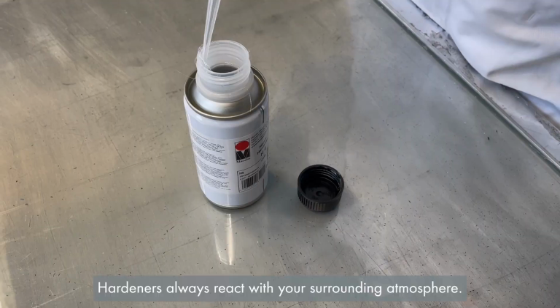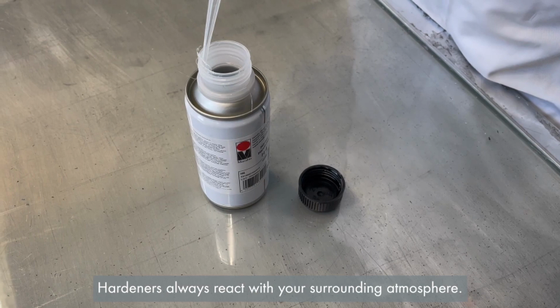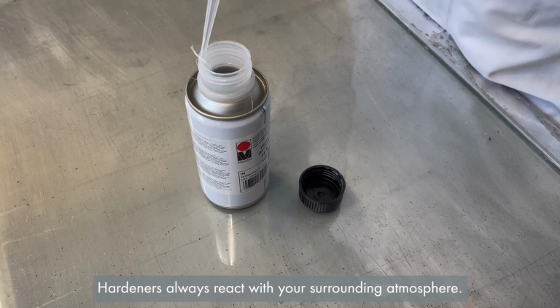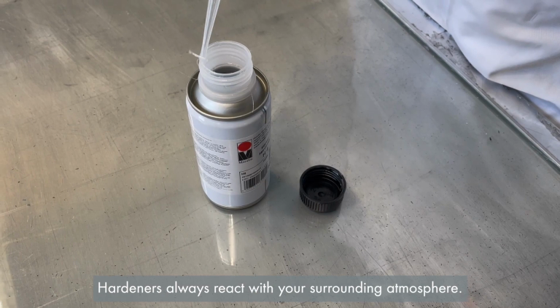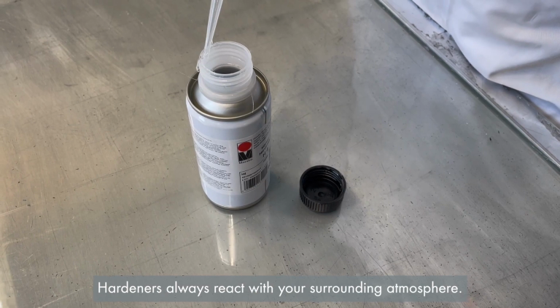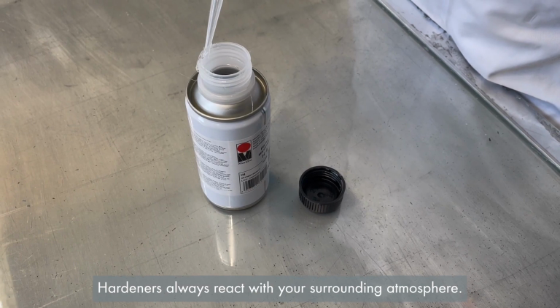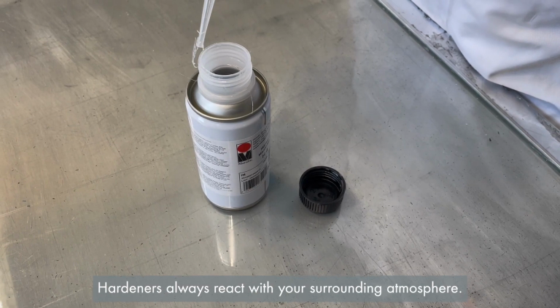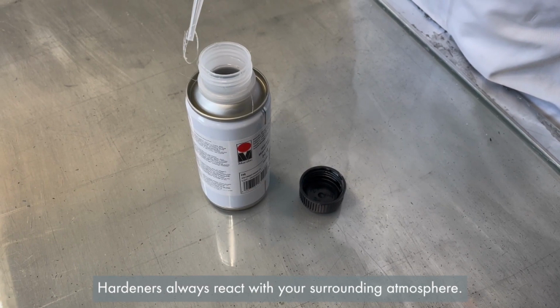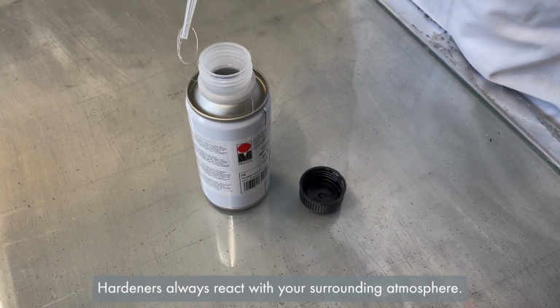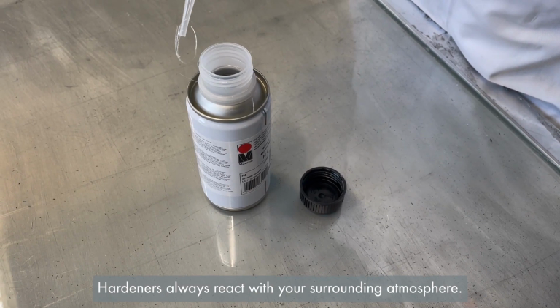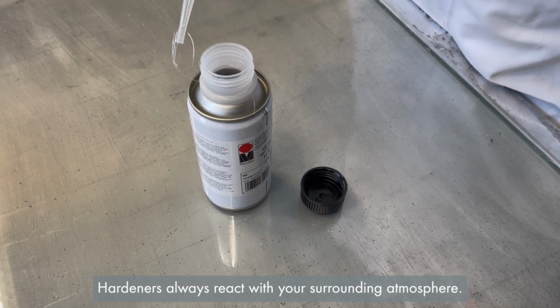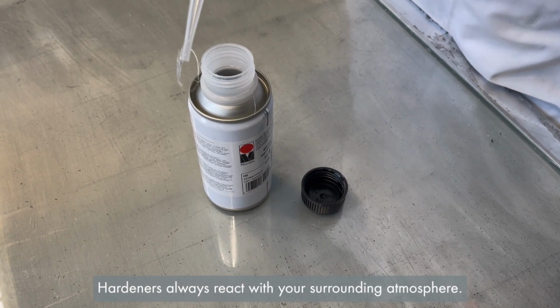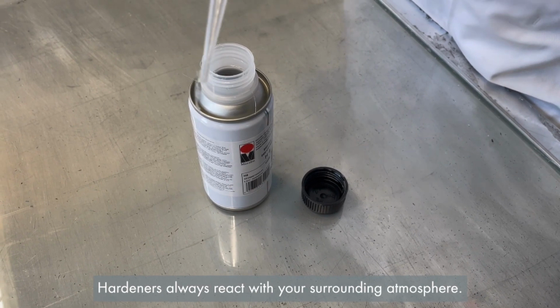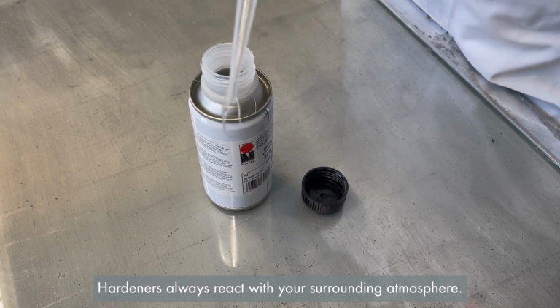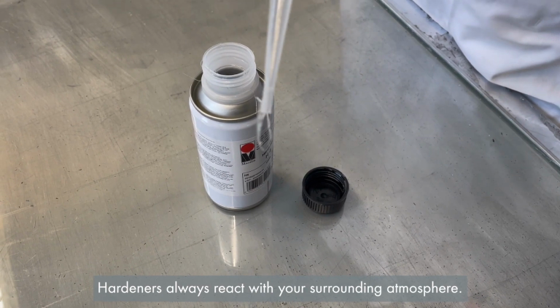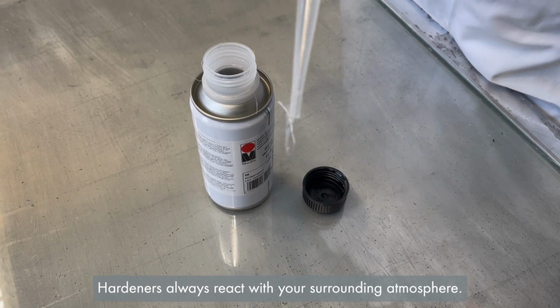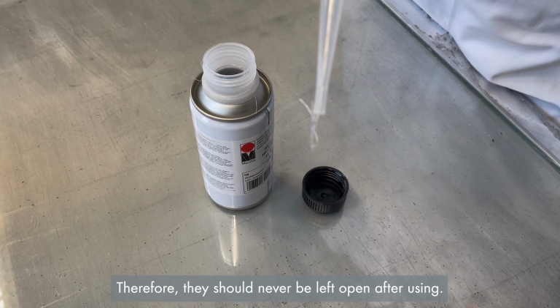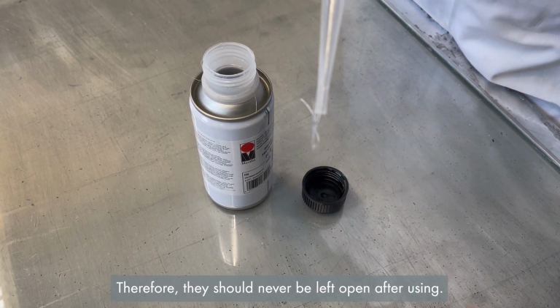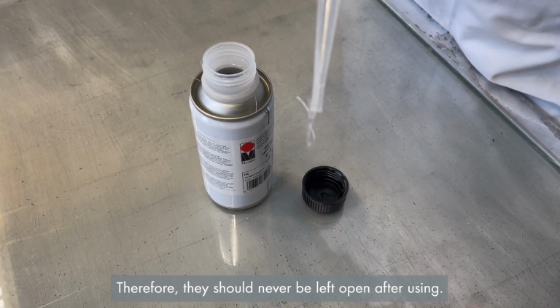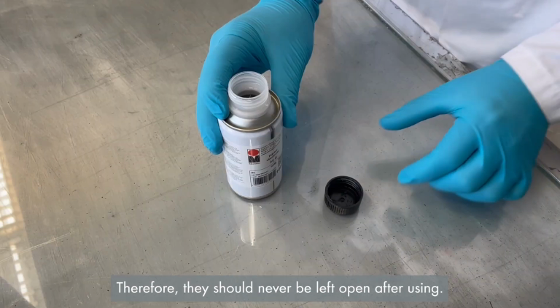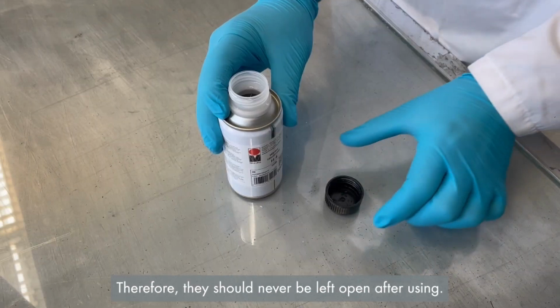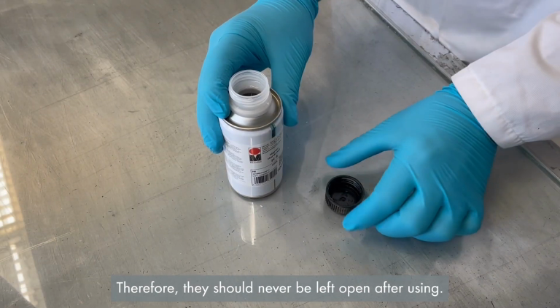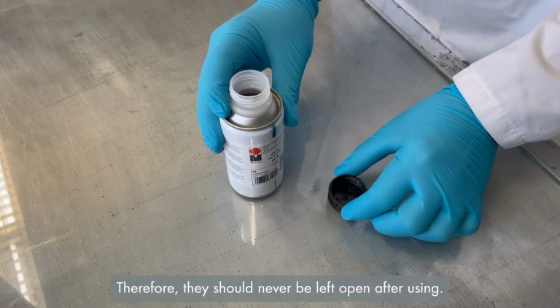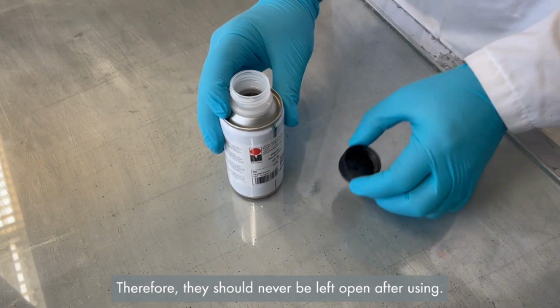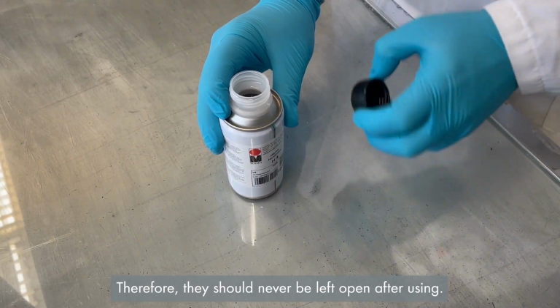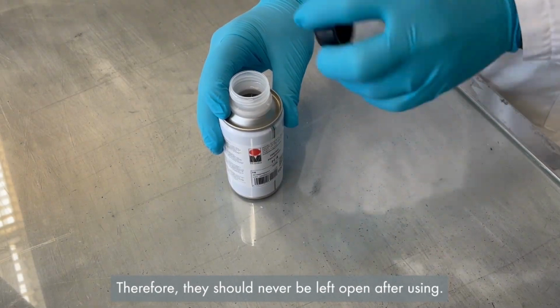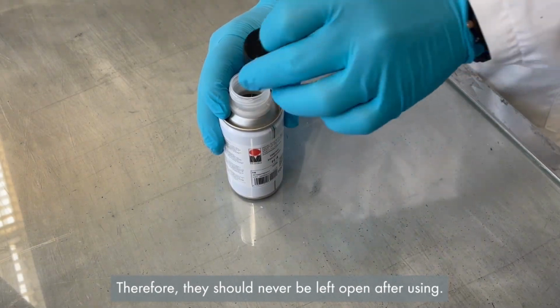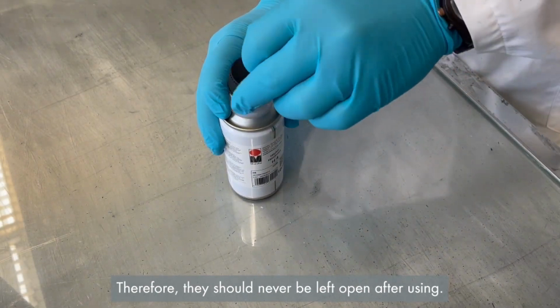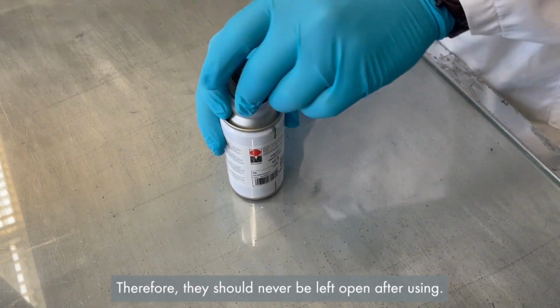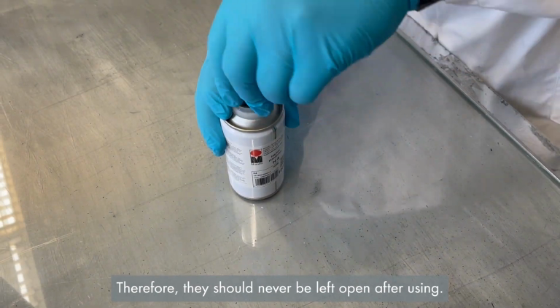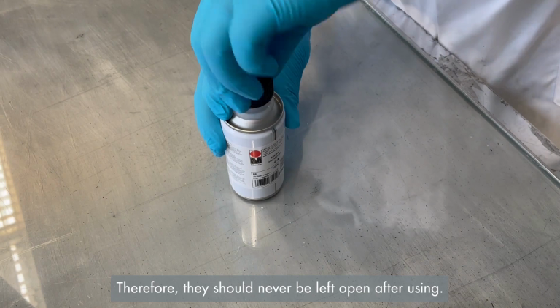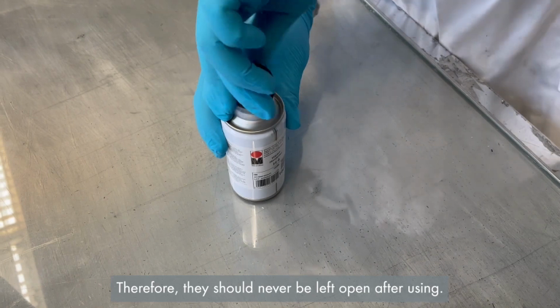Hardeners always react with your surrounding atmosphere. Therefore, they should never be left open after using.